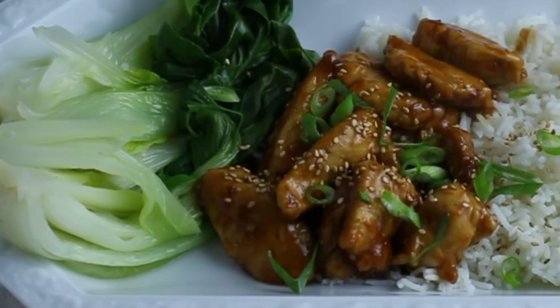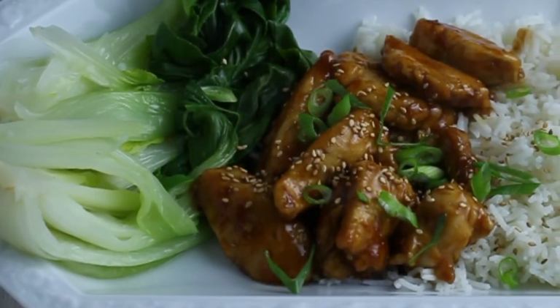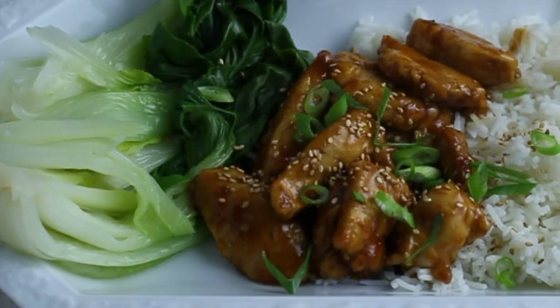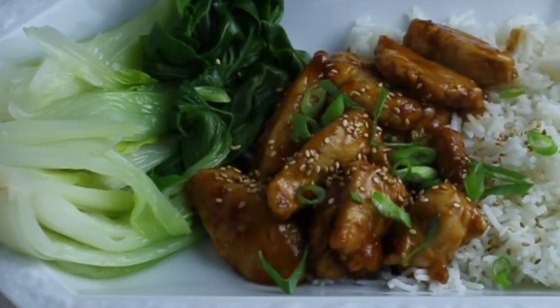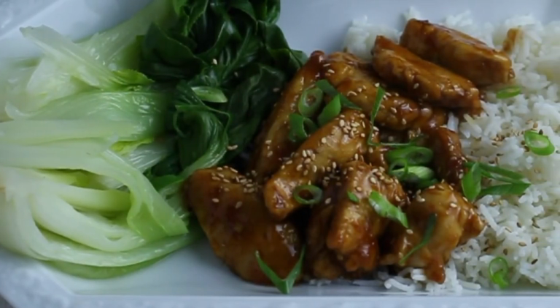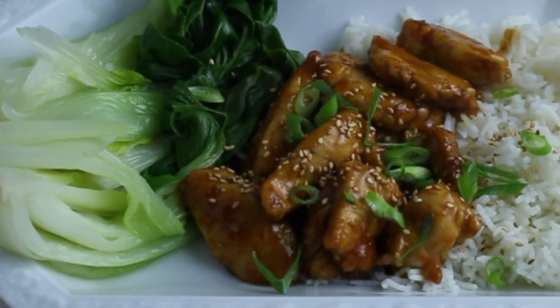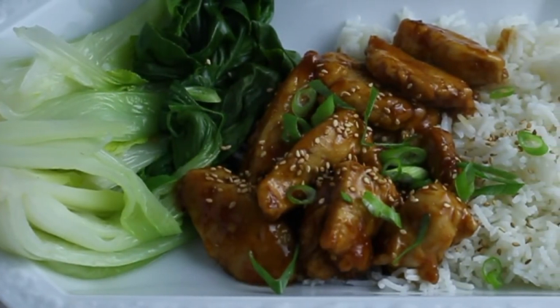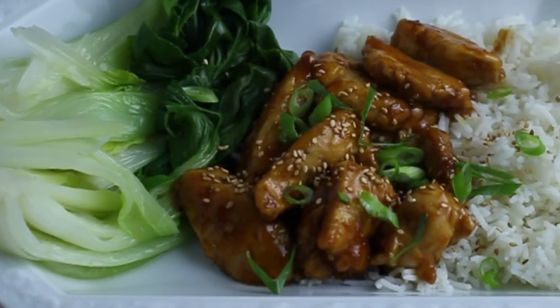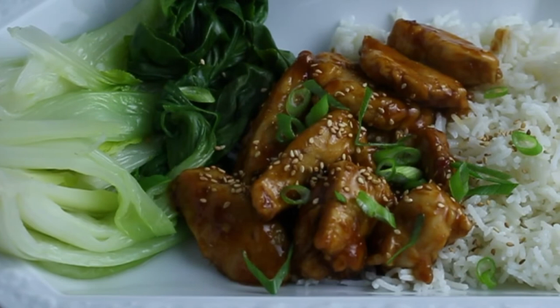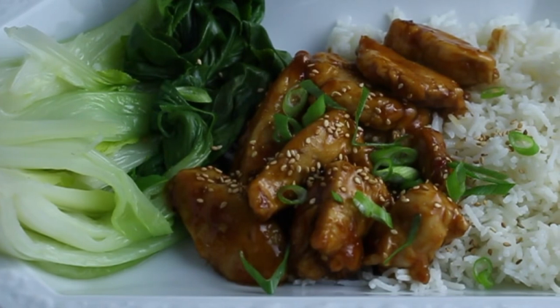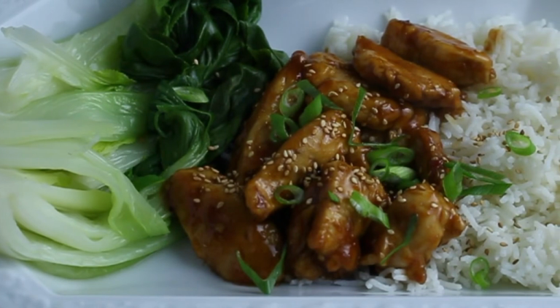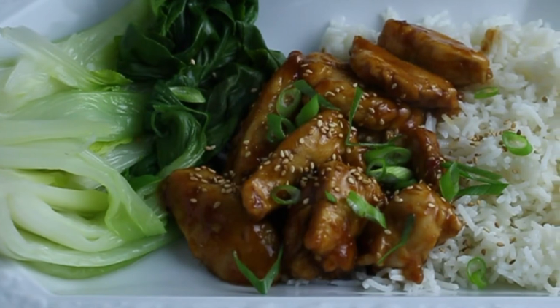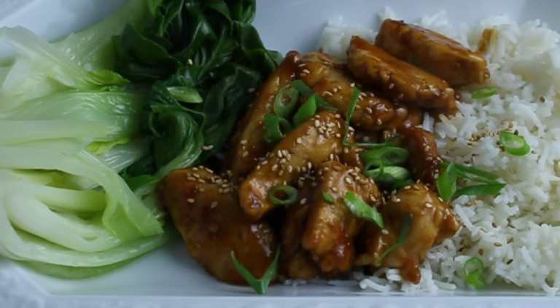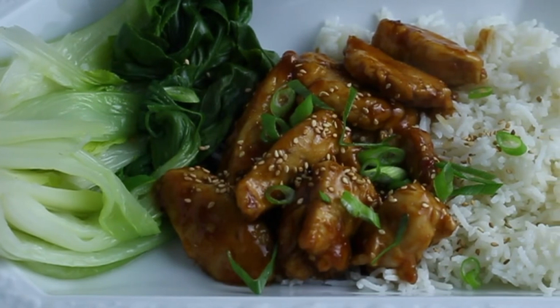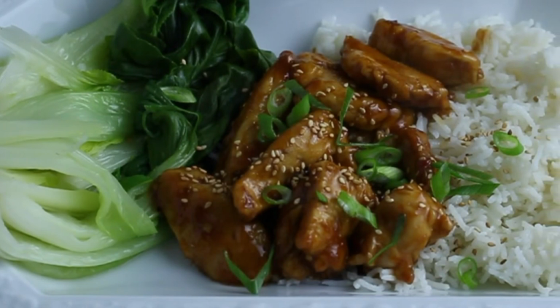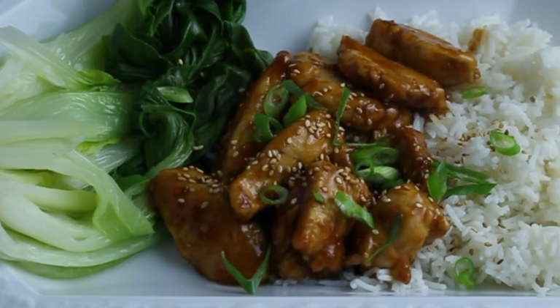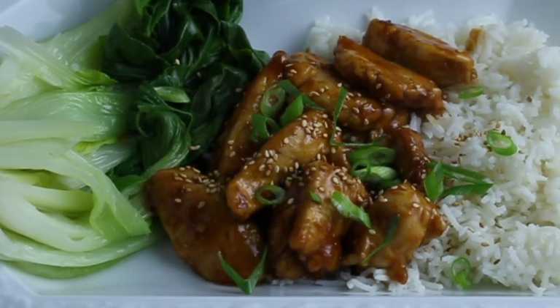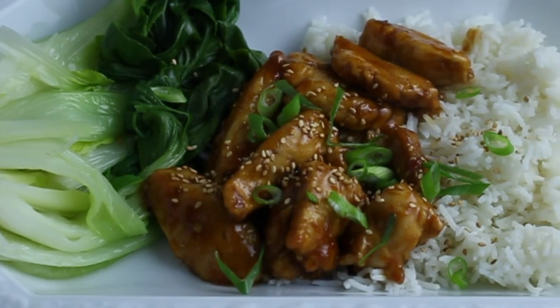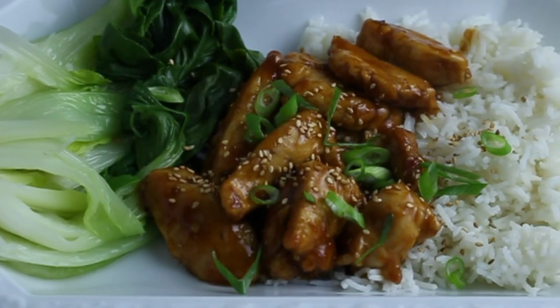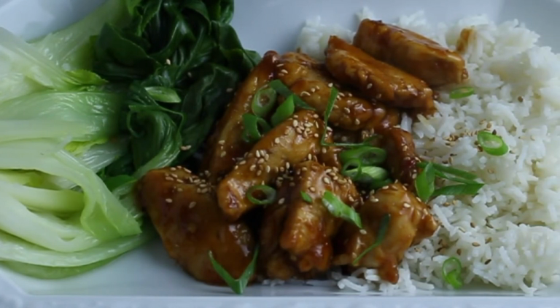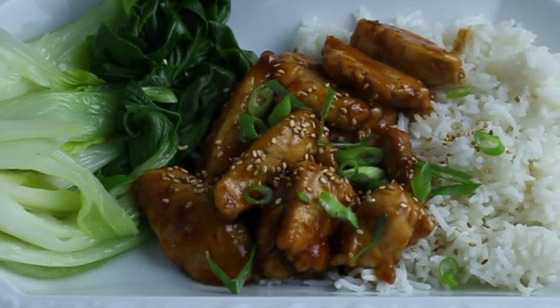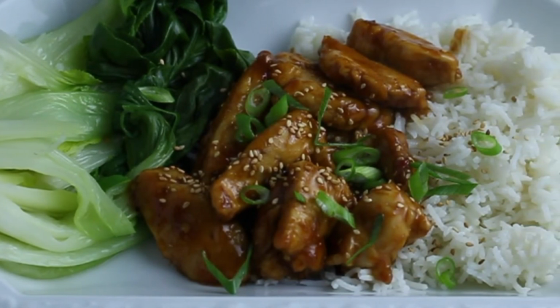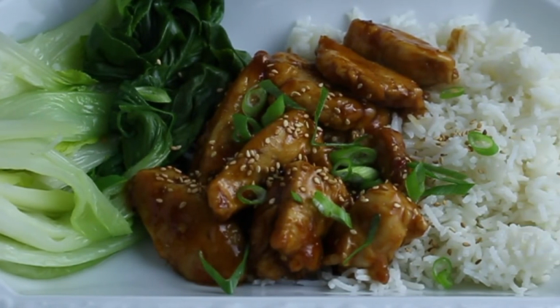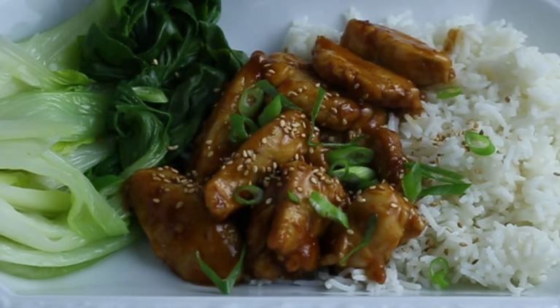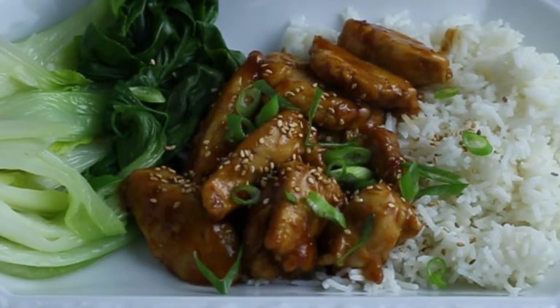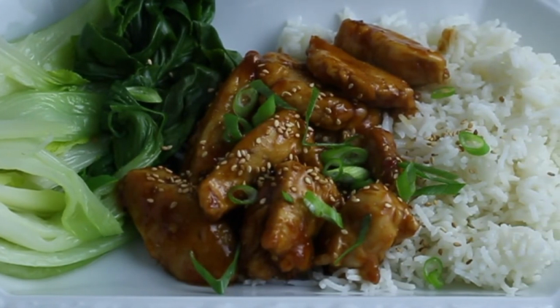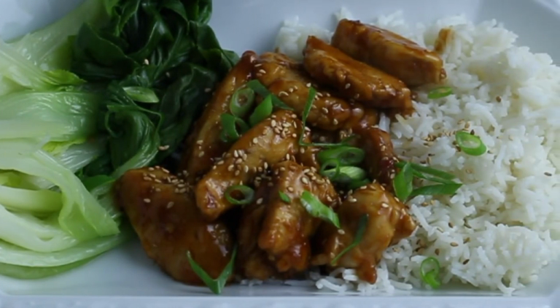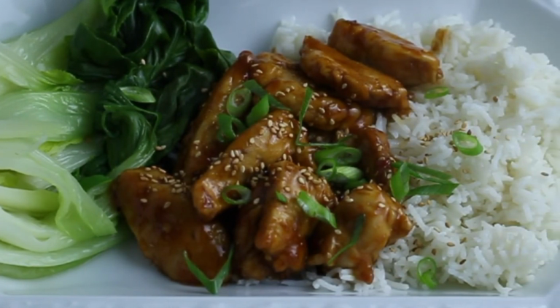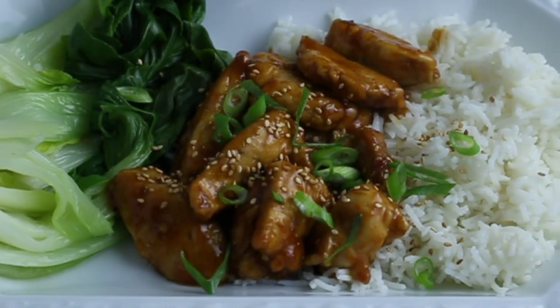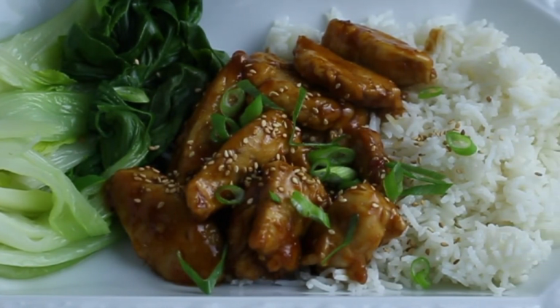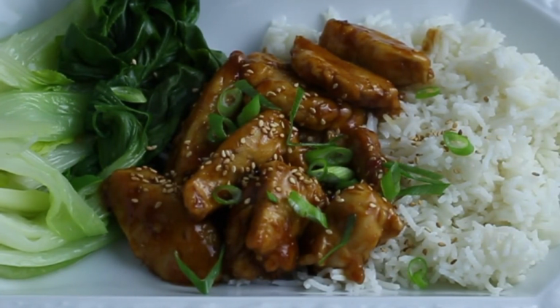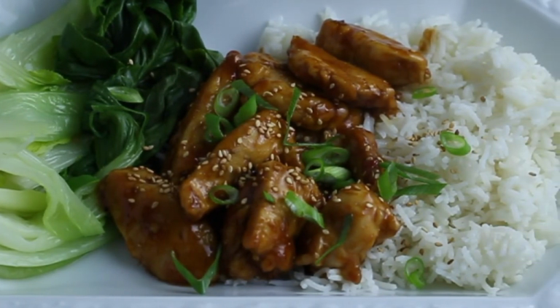You'll find this recipe and many more at www.daysofjay.com.